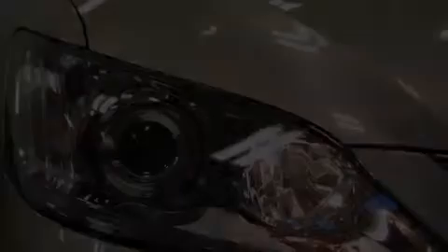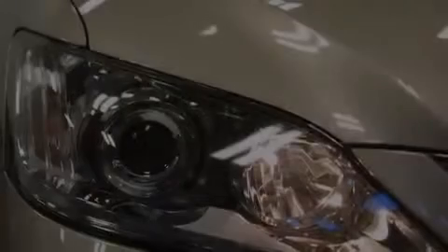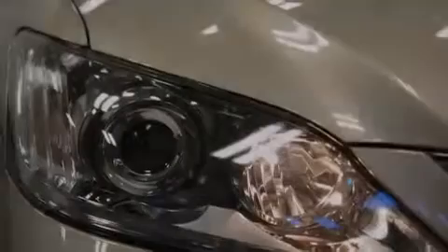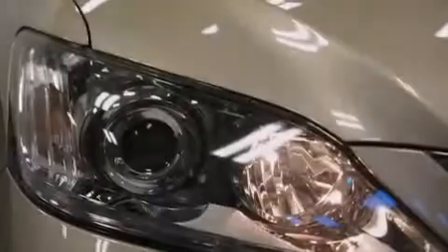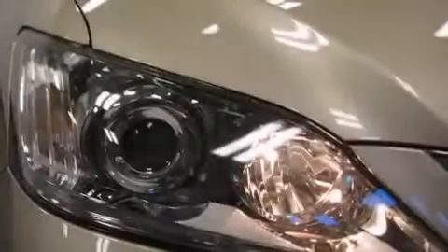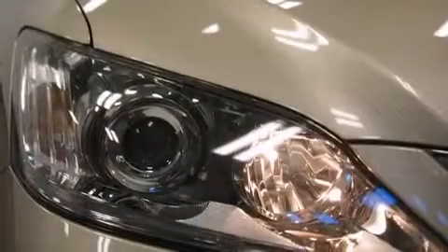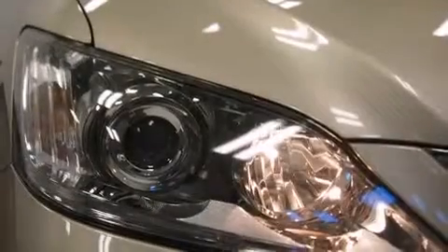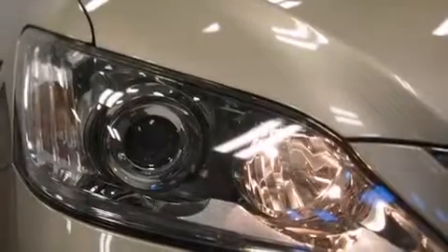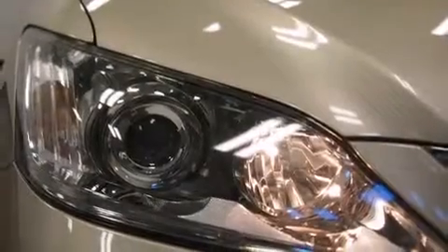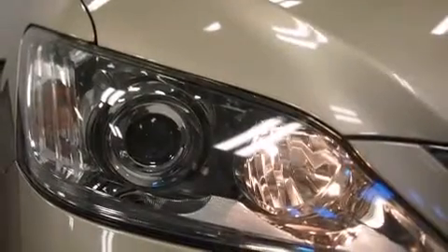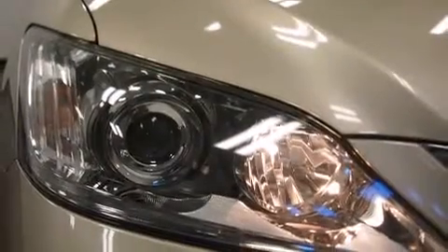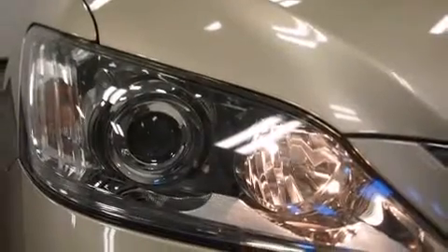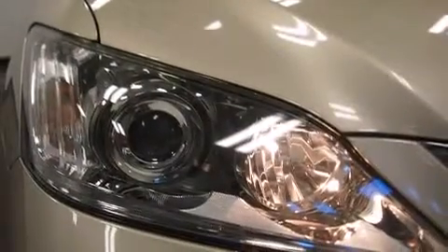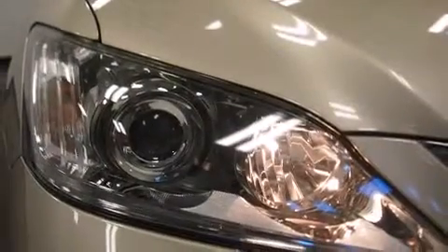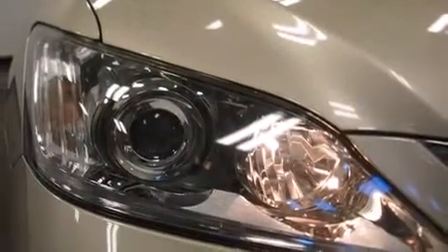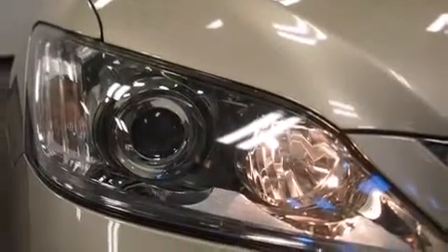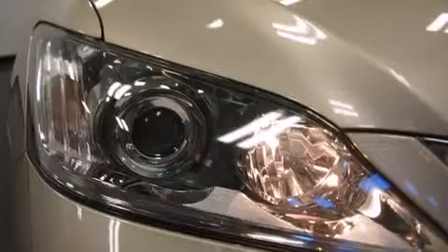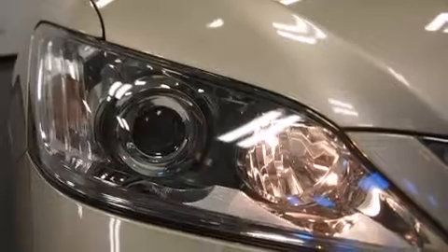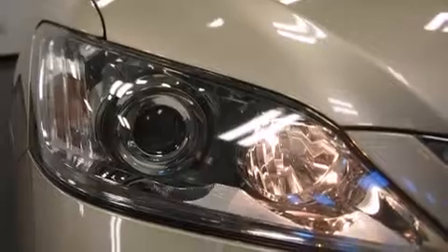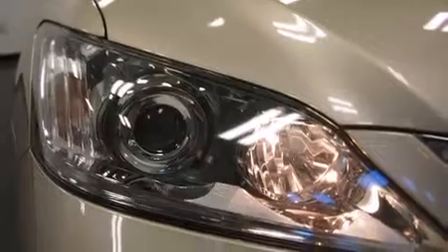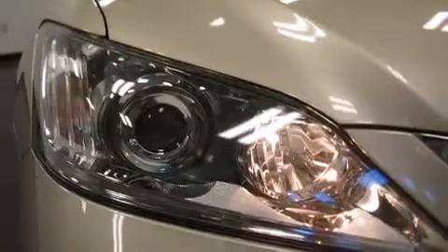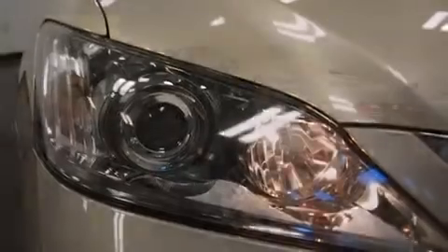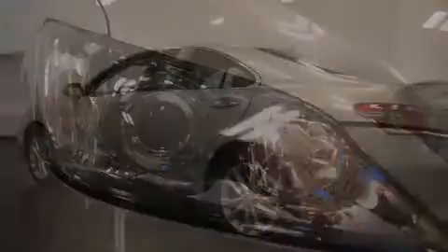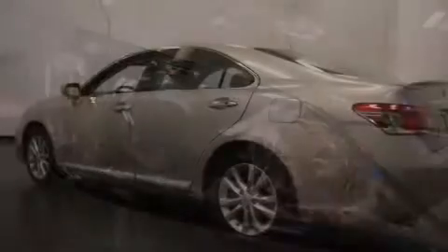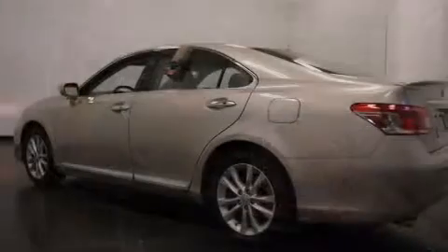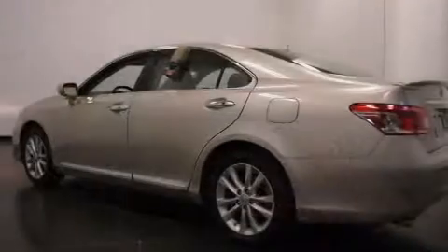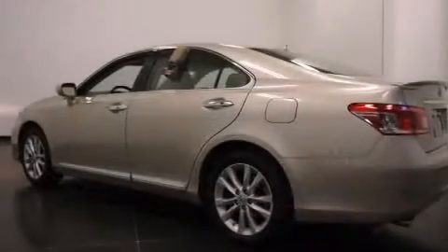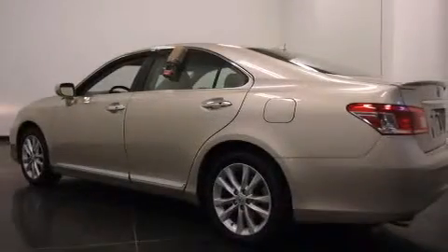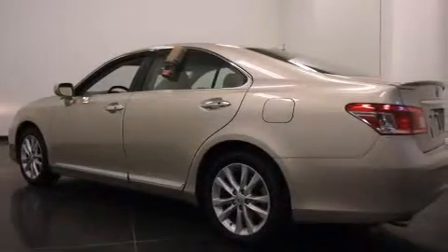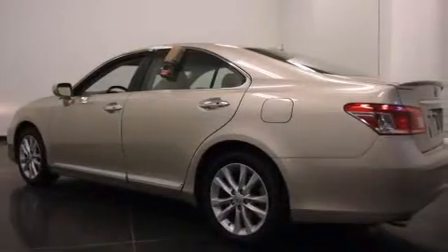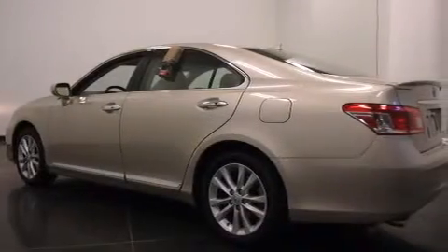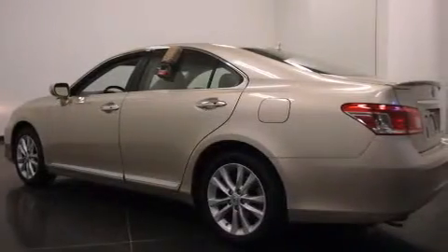Steering wheel memory settings, dual-power seats, and air conditioning with automatic climate control.